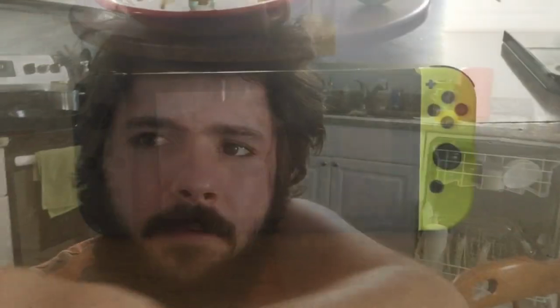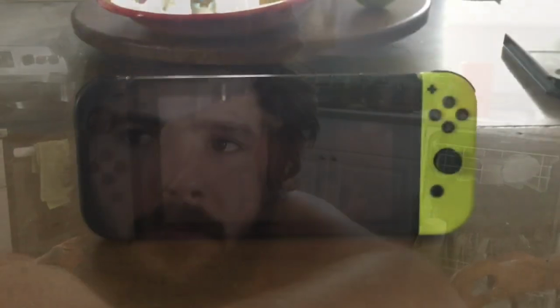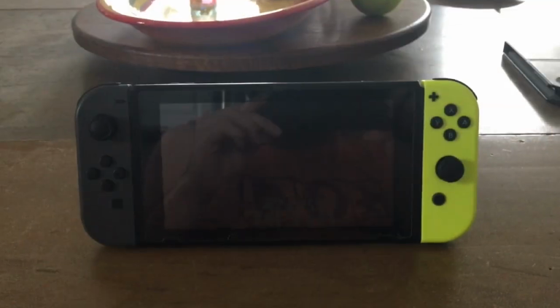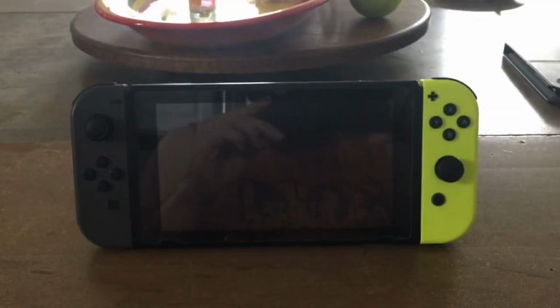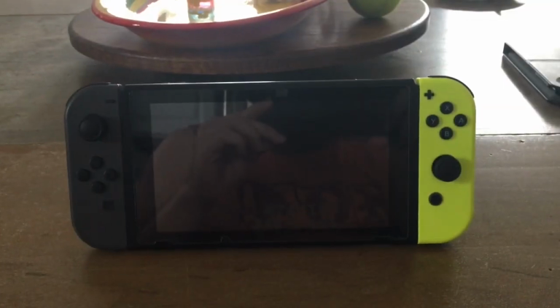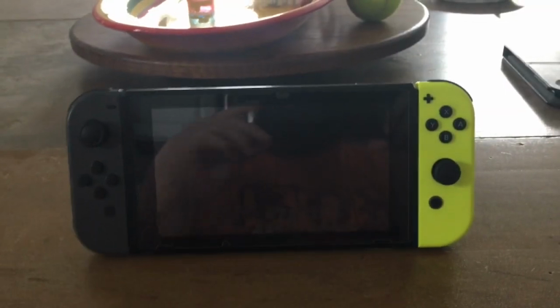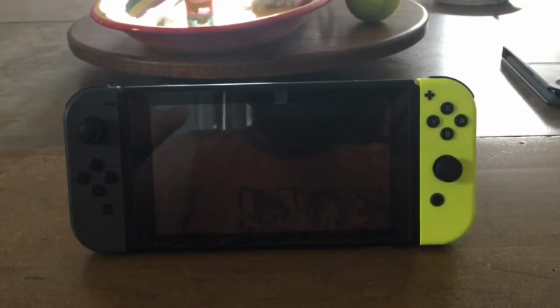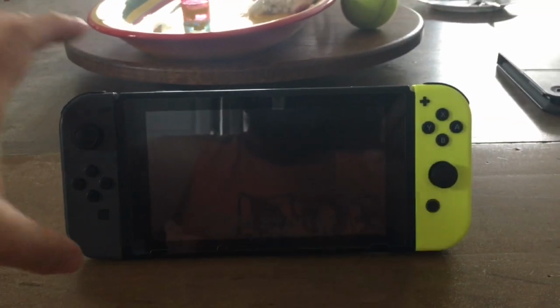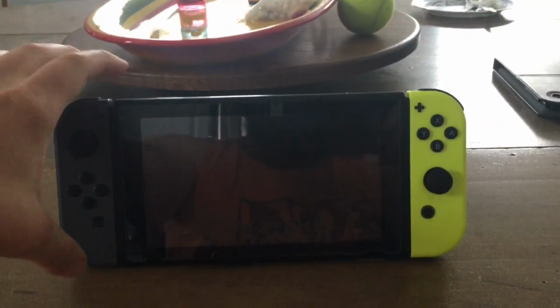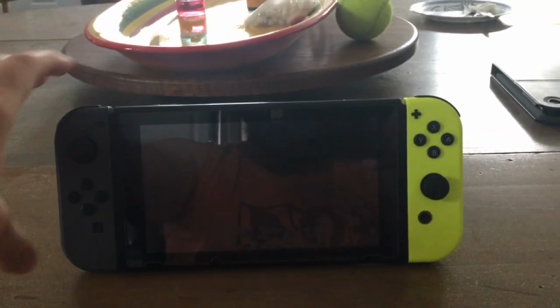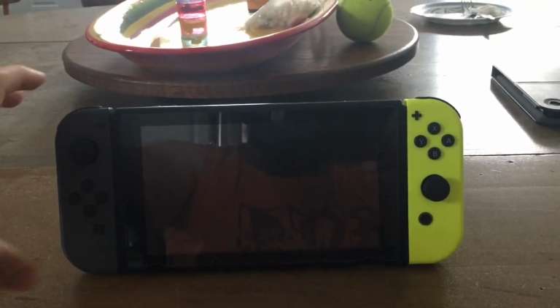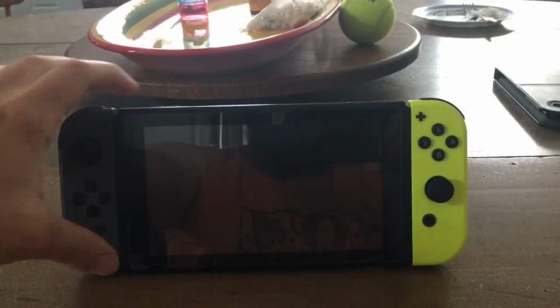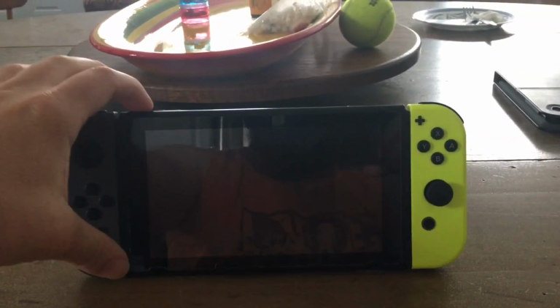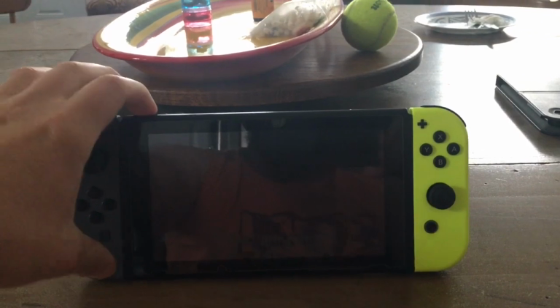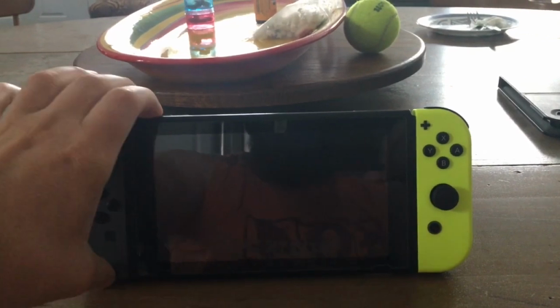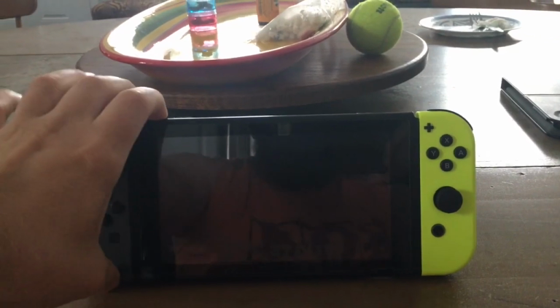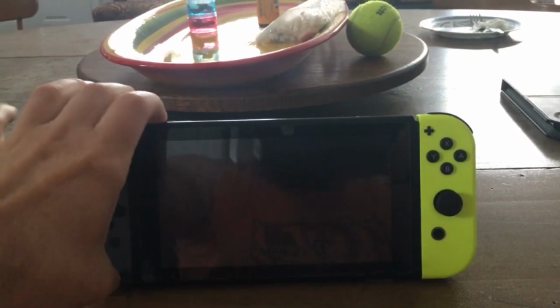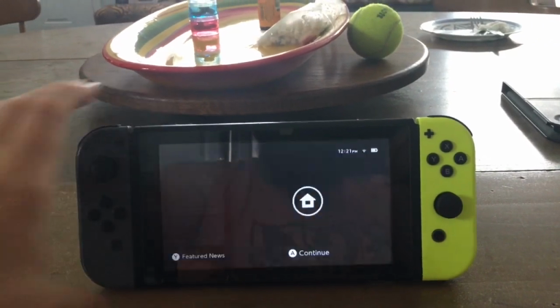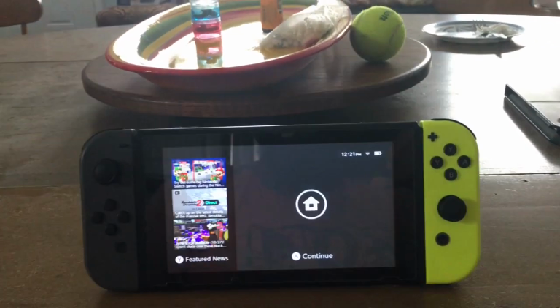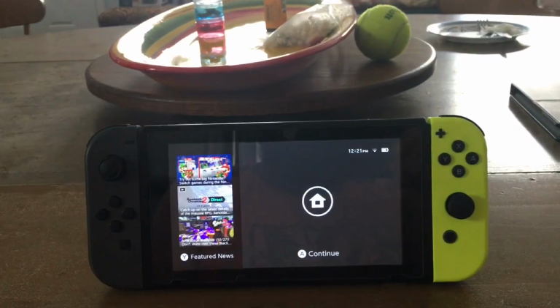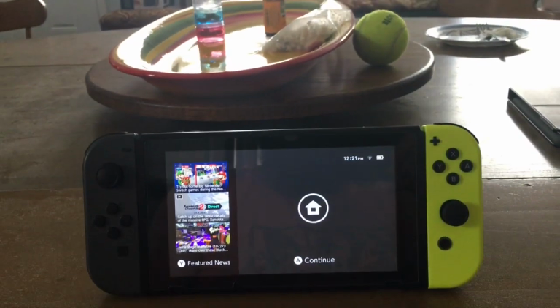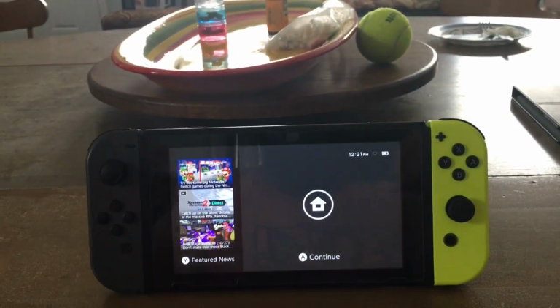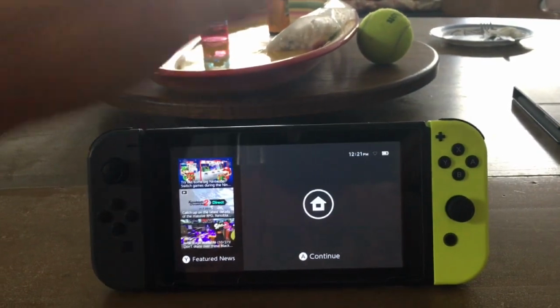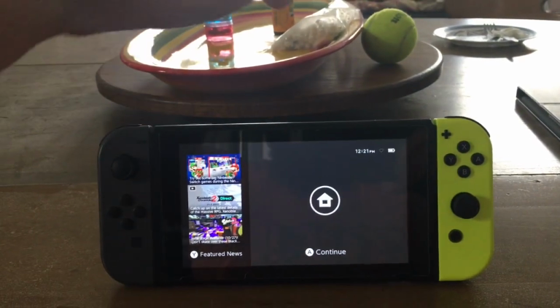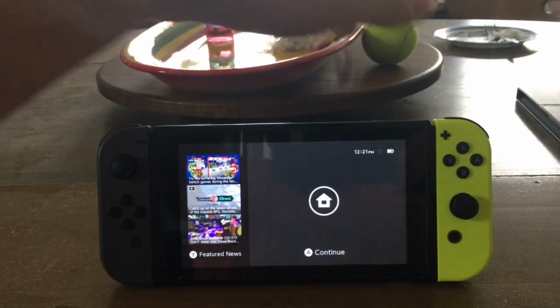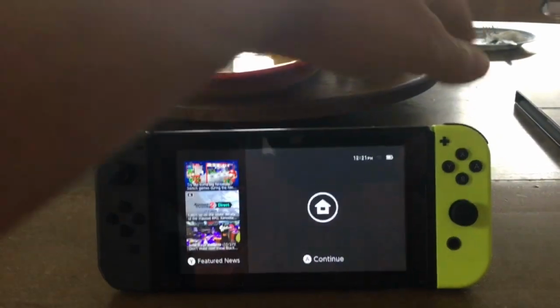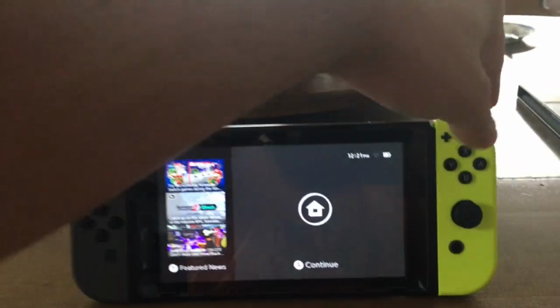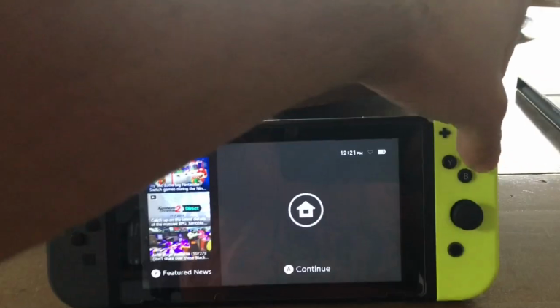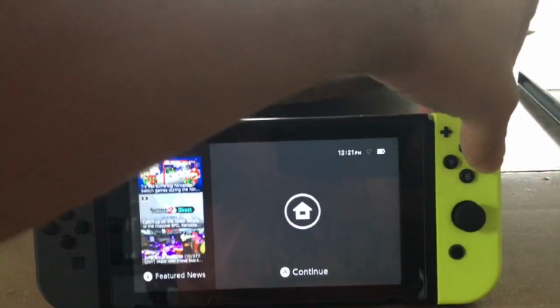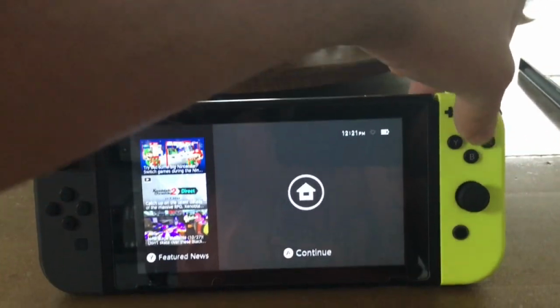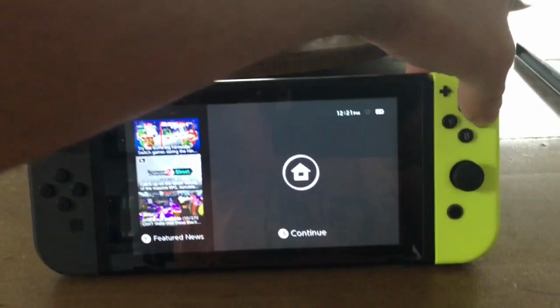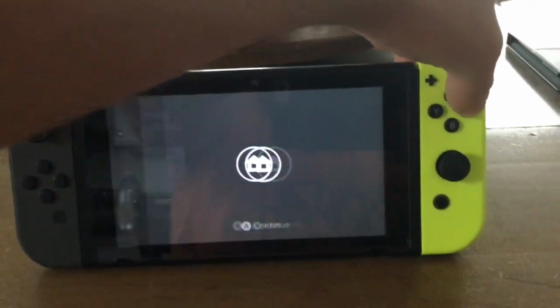This is my Switch with my two different color Joy-Con controllers. I'm gonna turn it on, and there's the home screen if you've never seen that before.